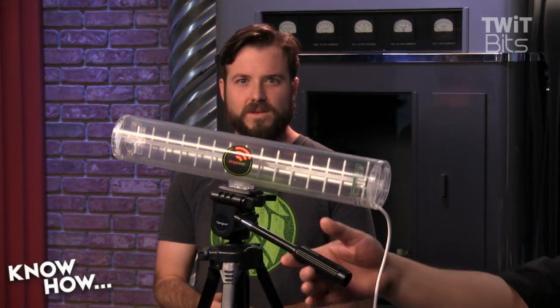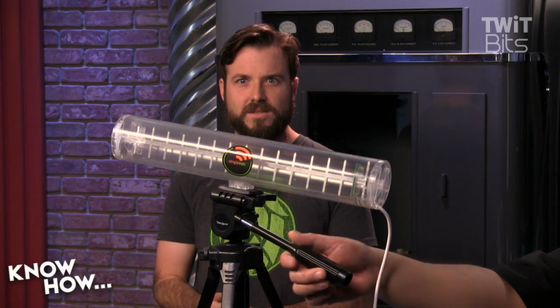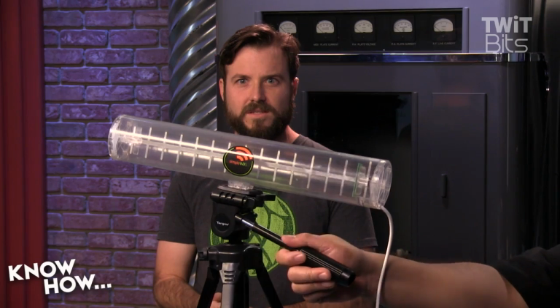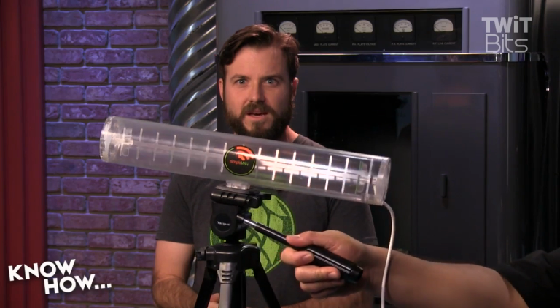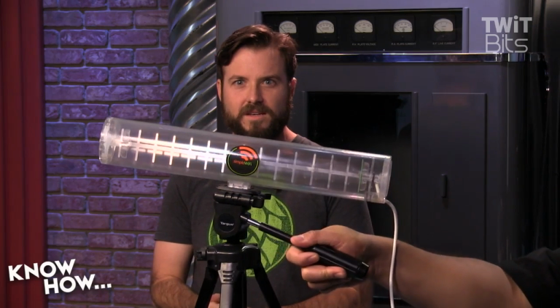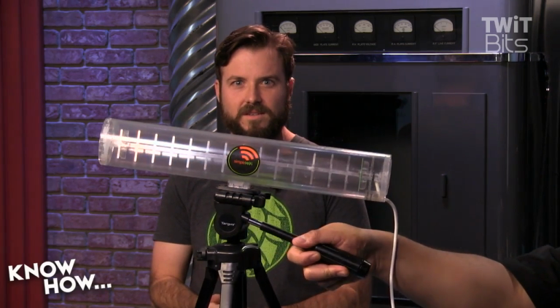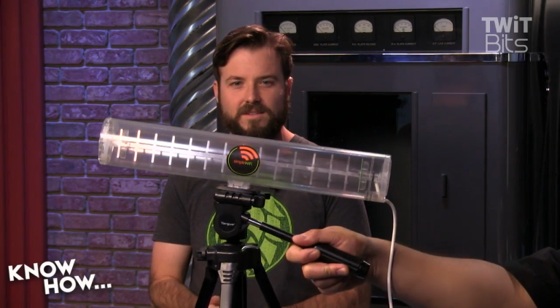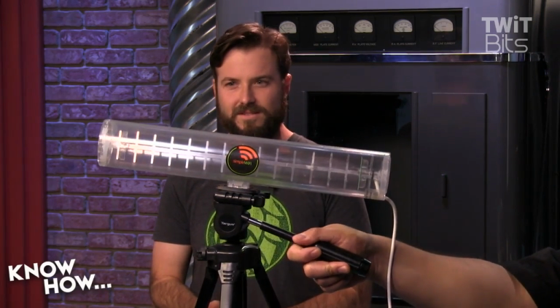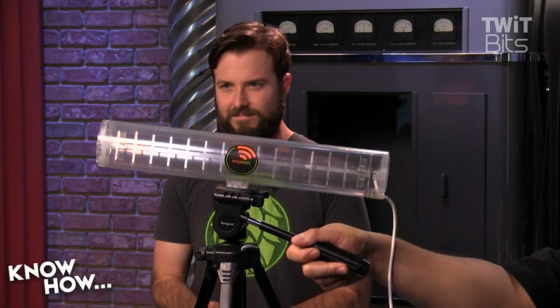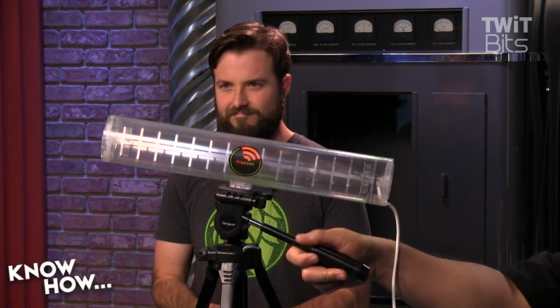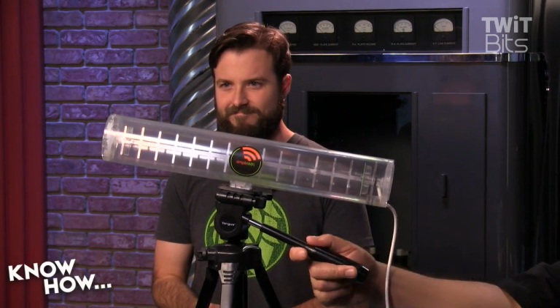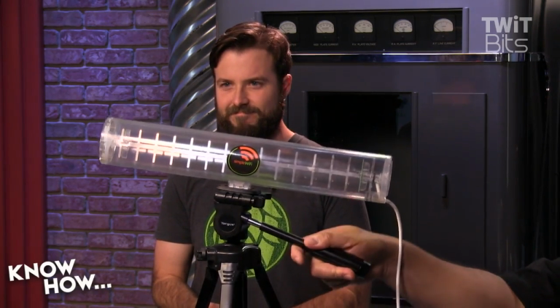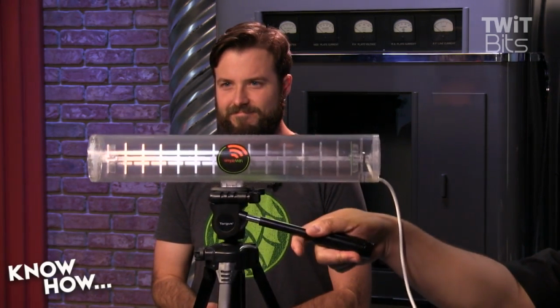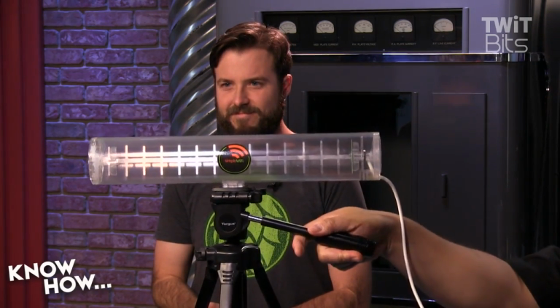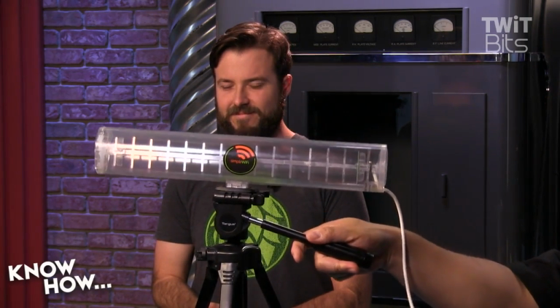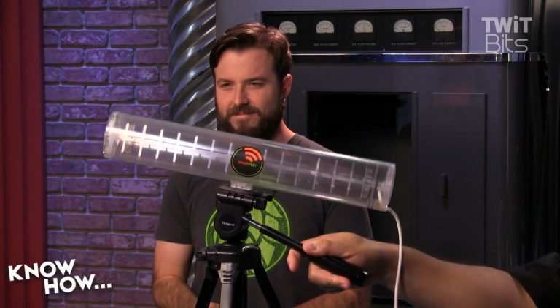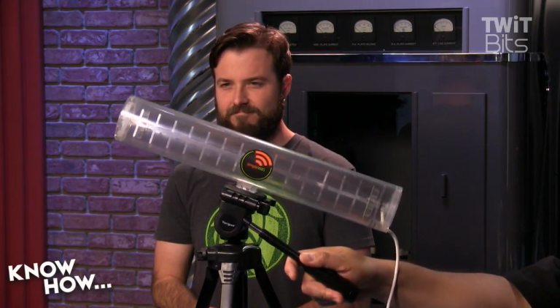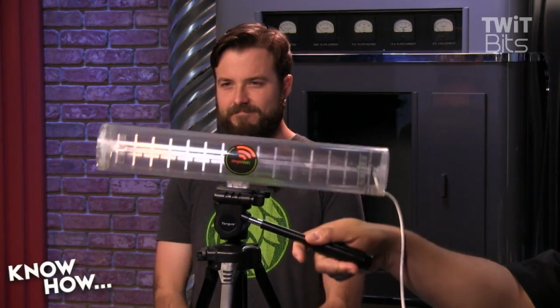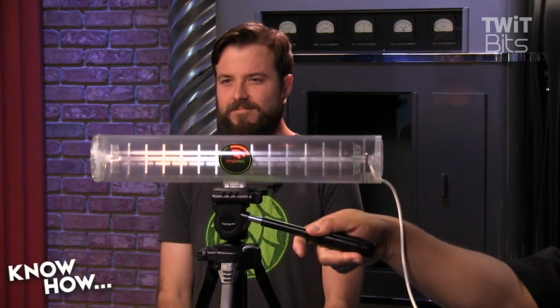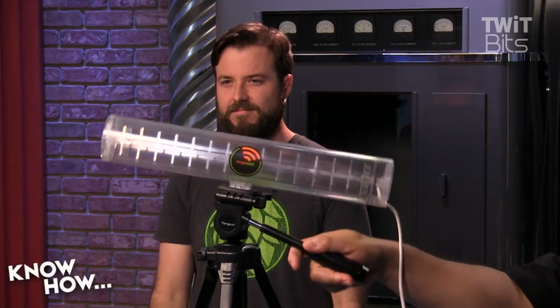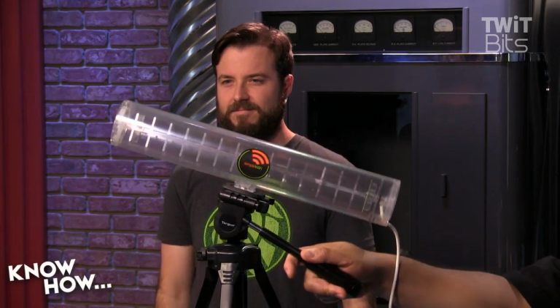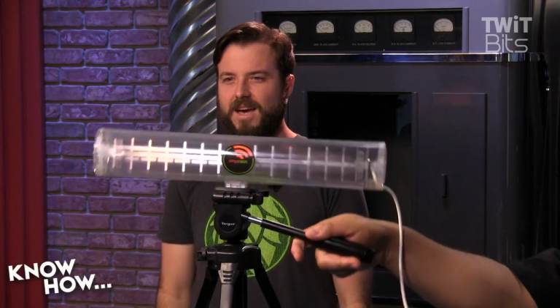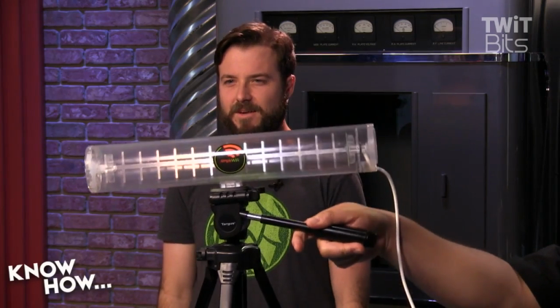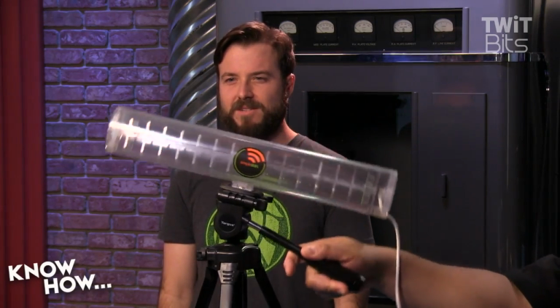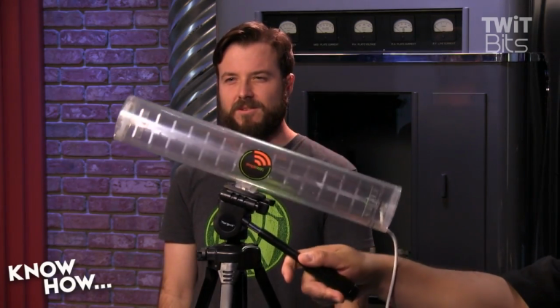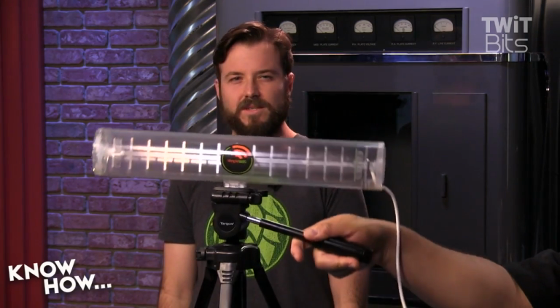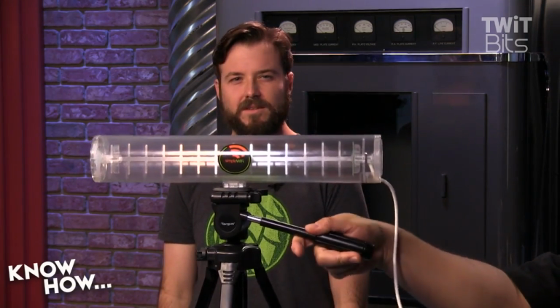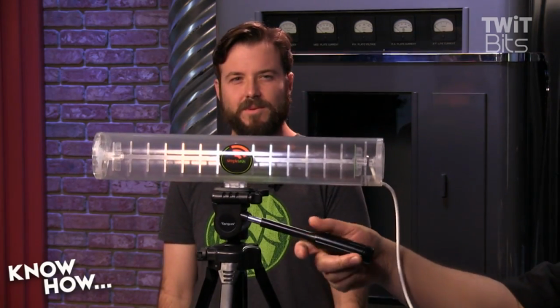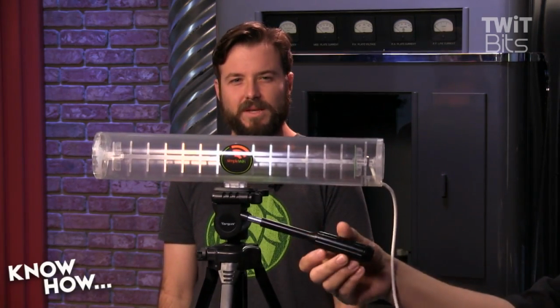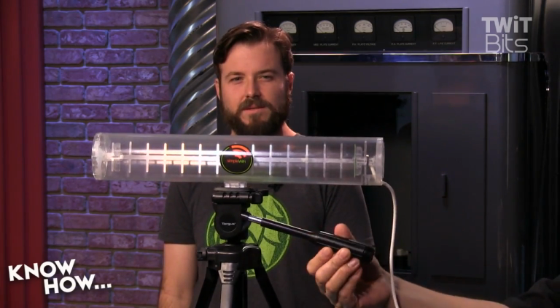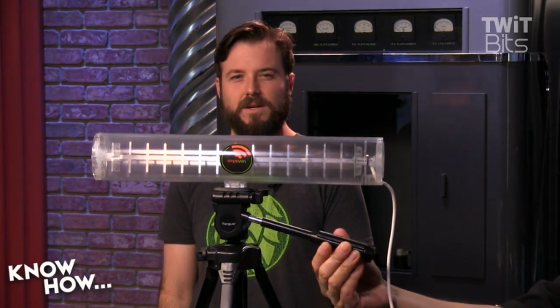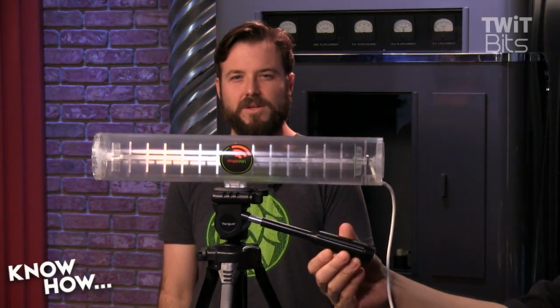There is an antenna — this is my co-host now. This antenna is my co-host. Am I so easily replaced, Padre?